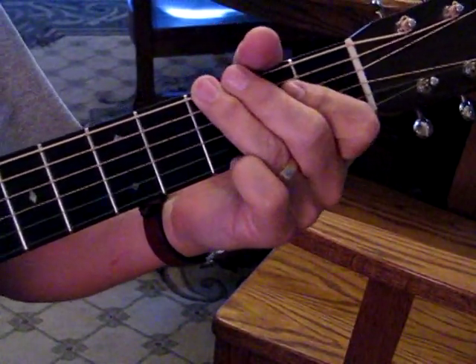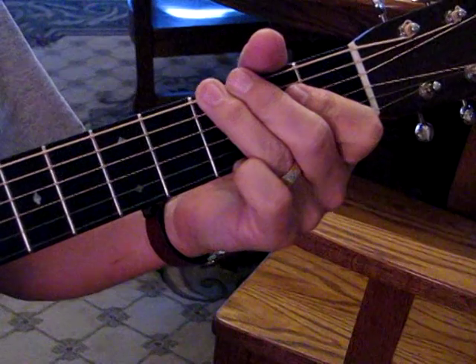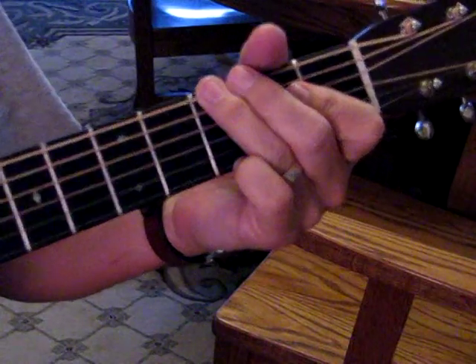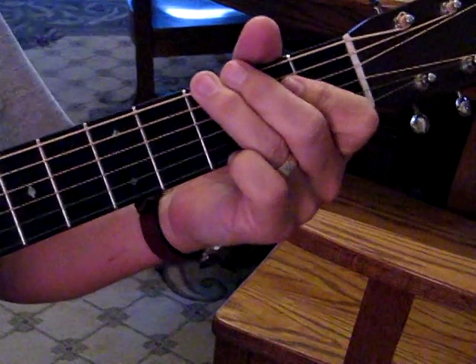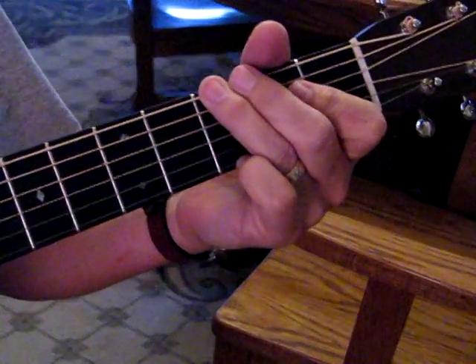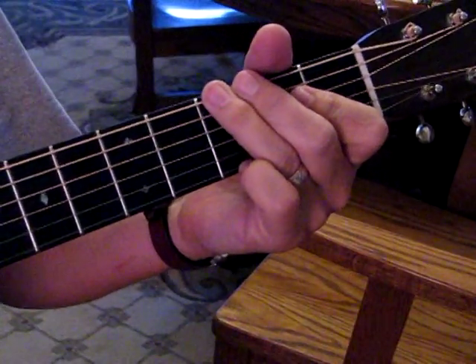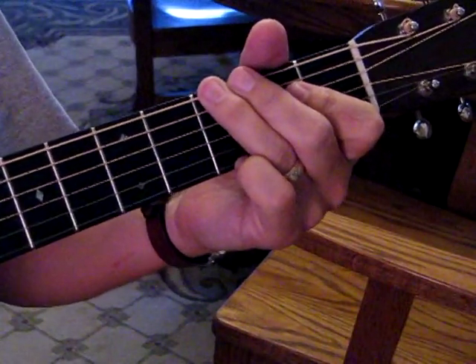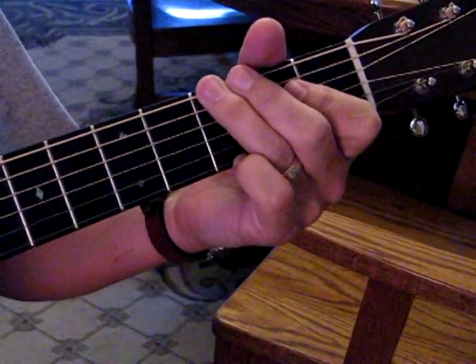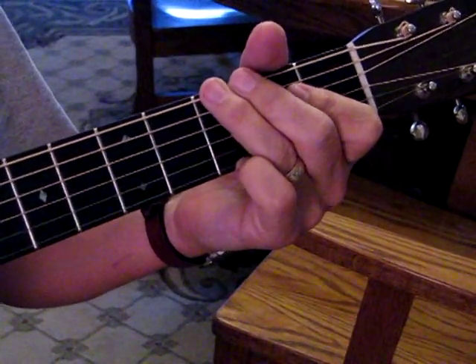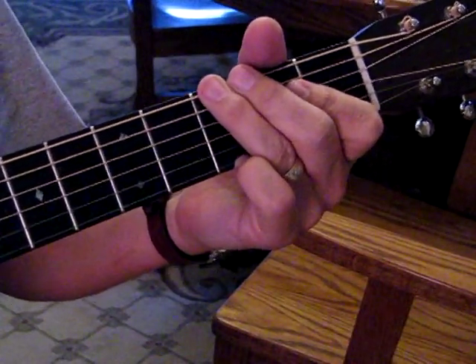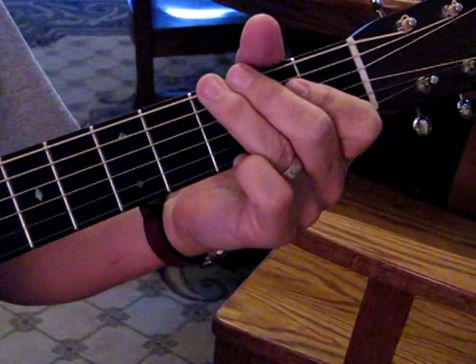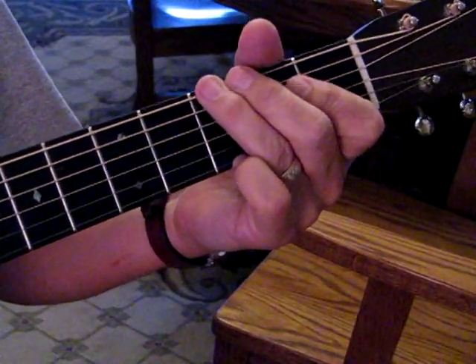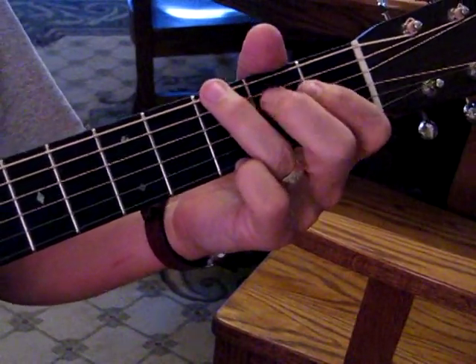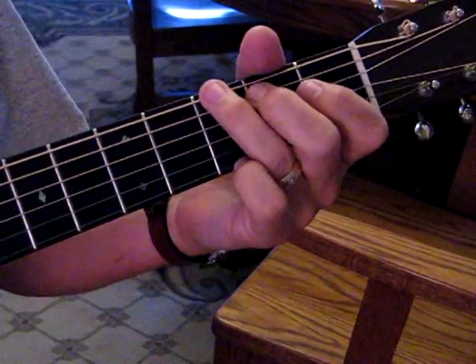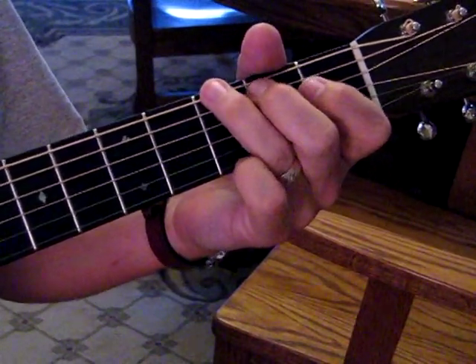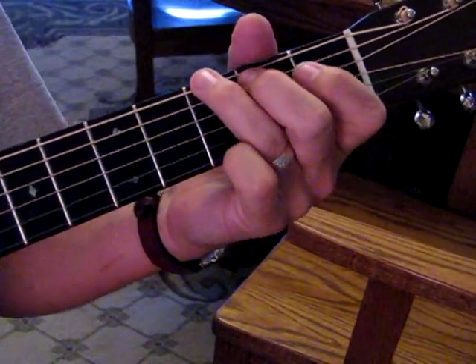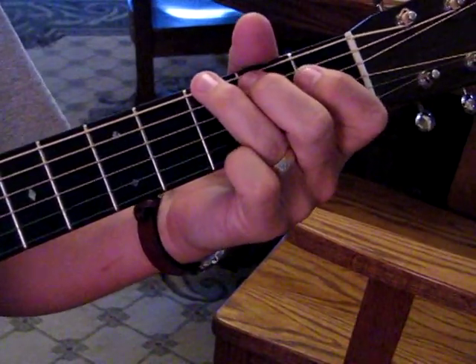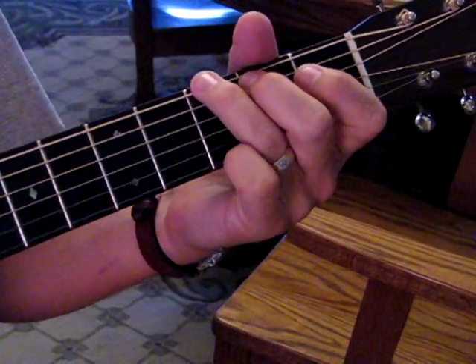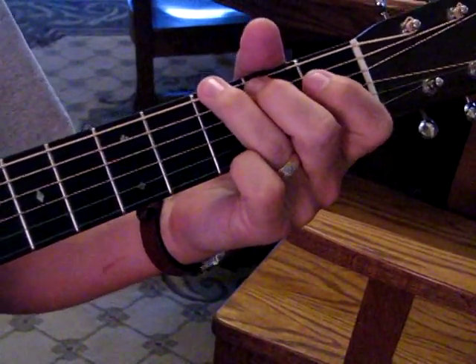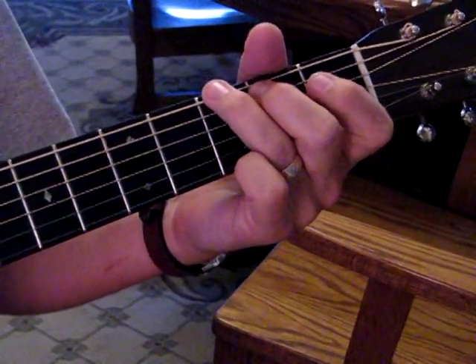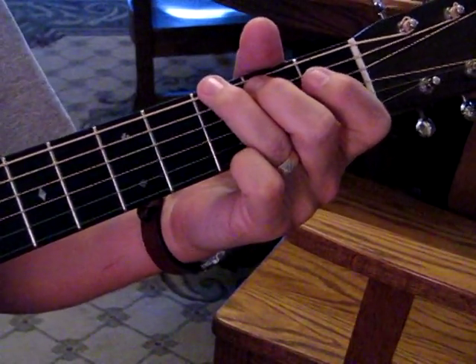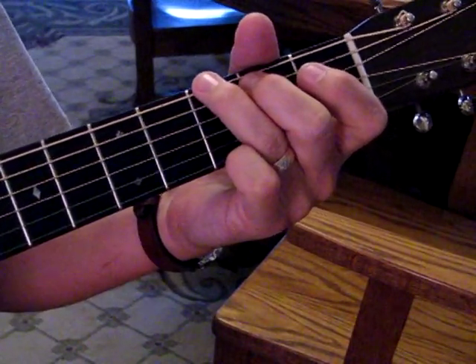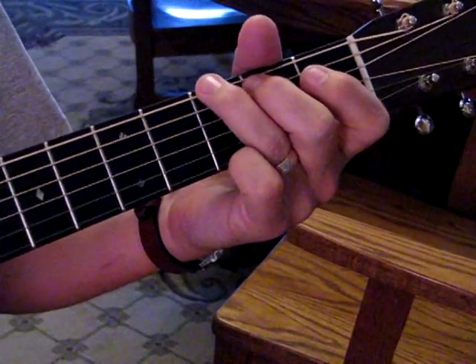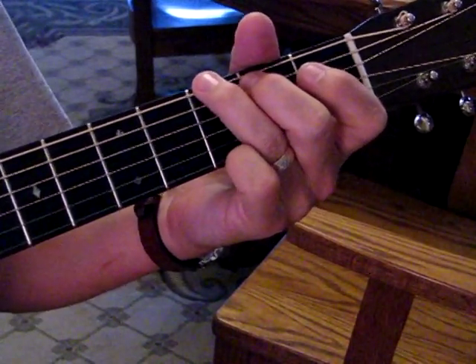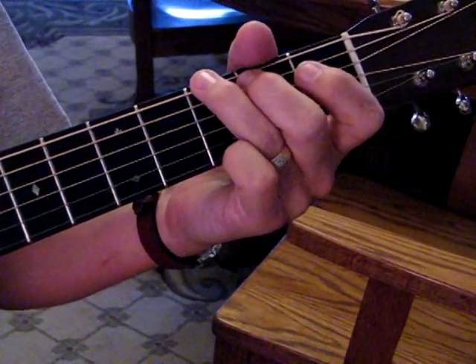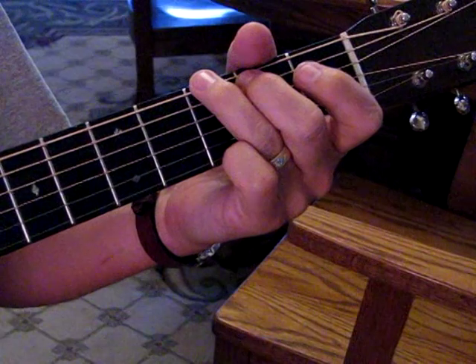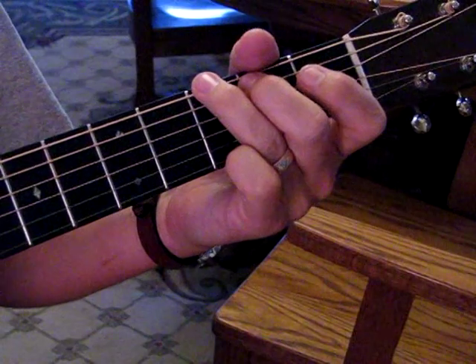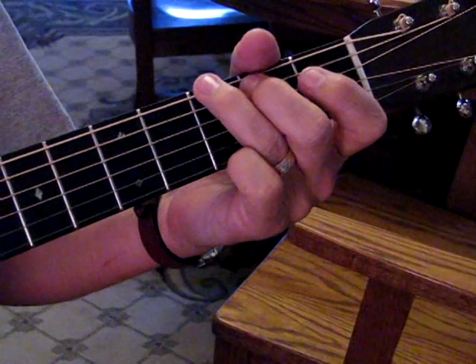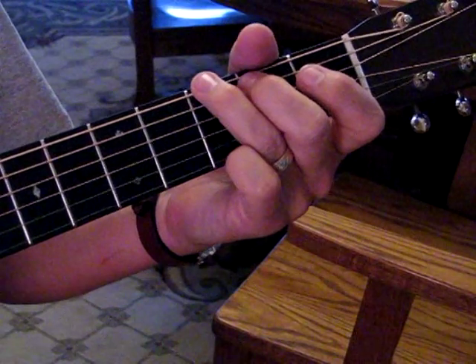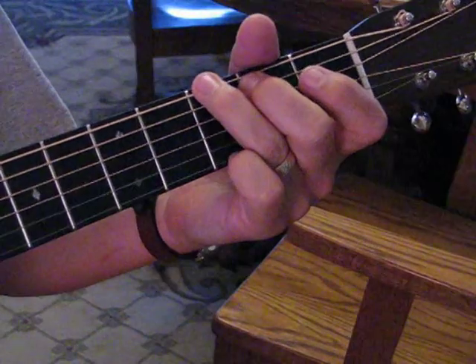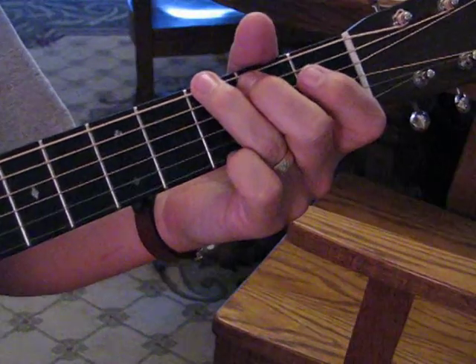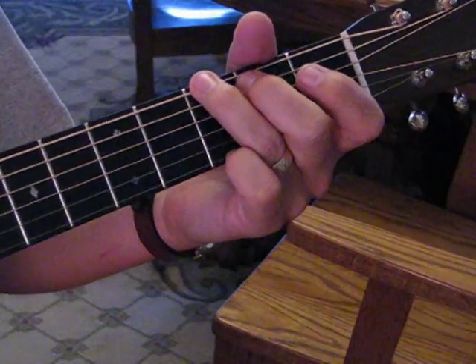All right, pretty simple song, great for the campfire. We've got a G to D intro for a measure.